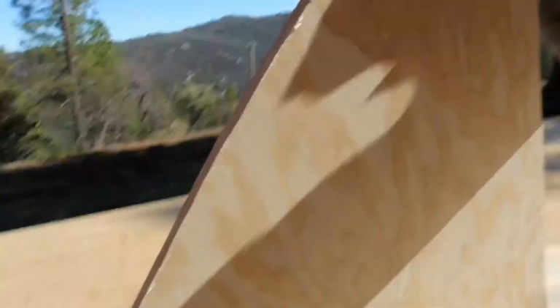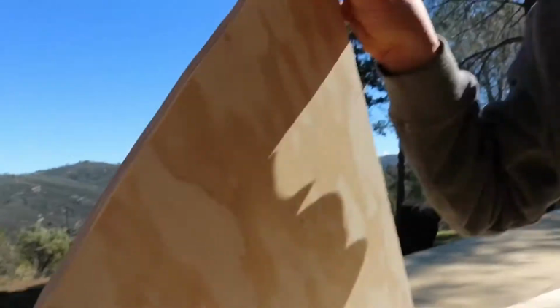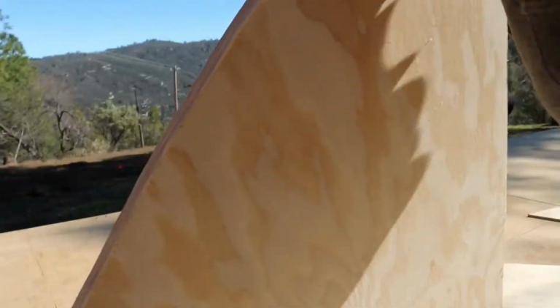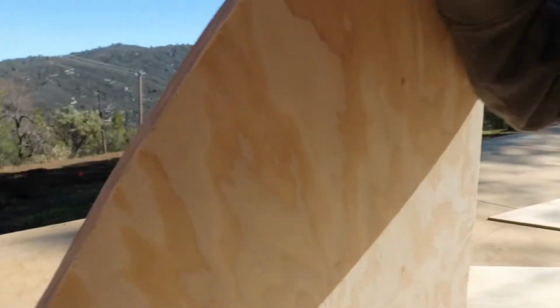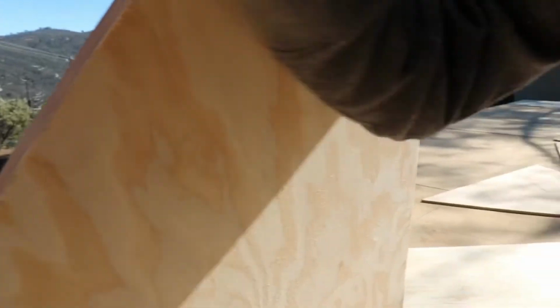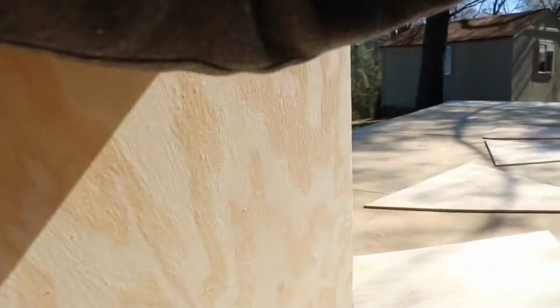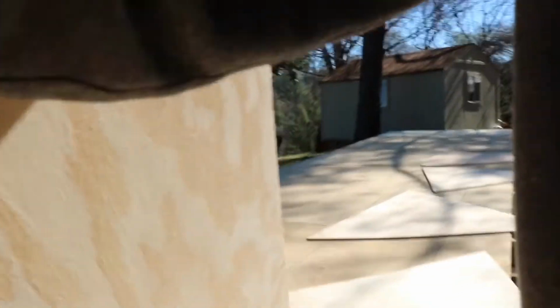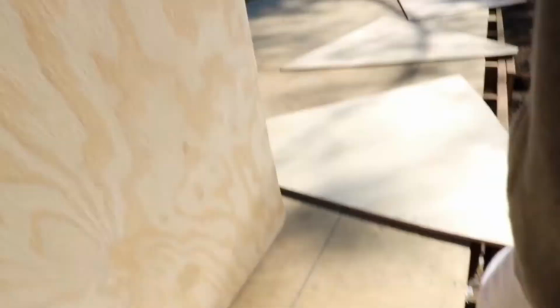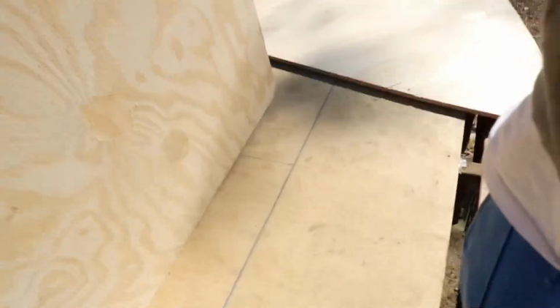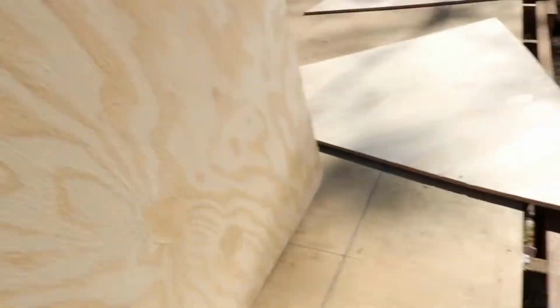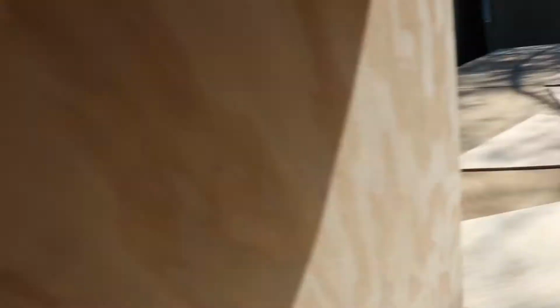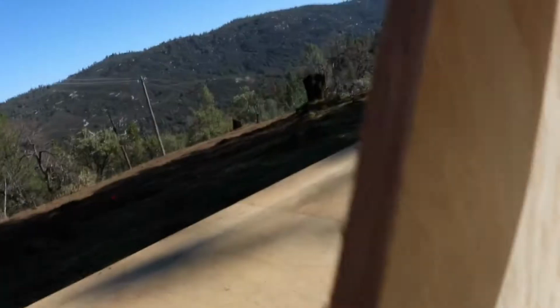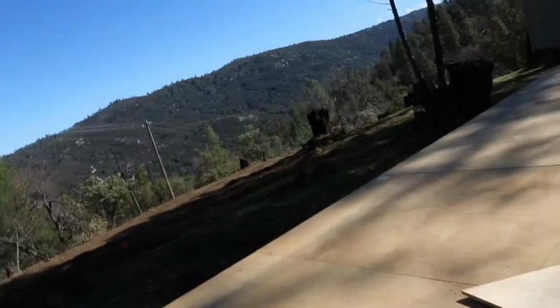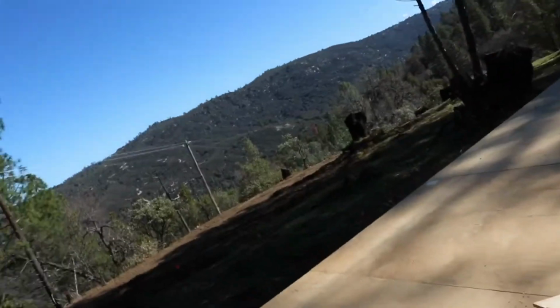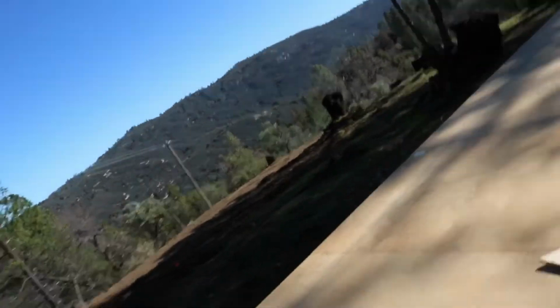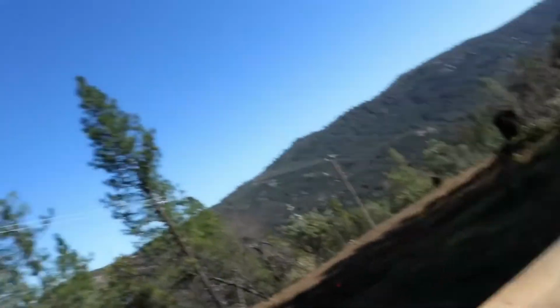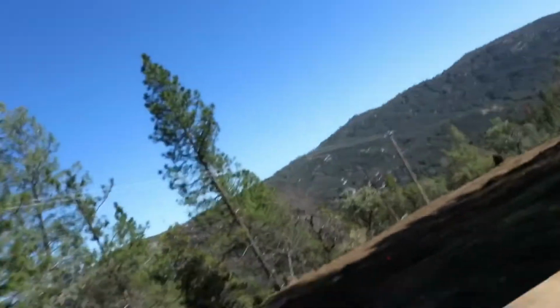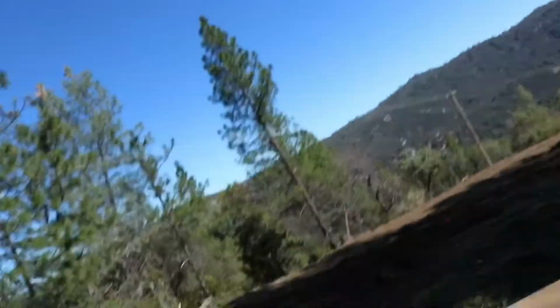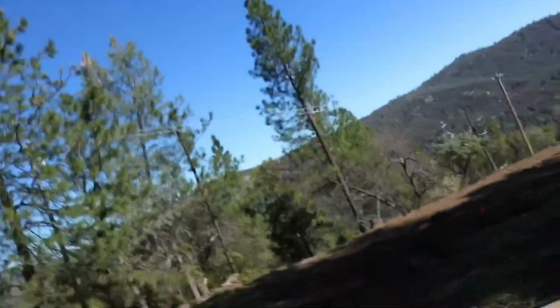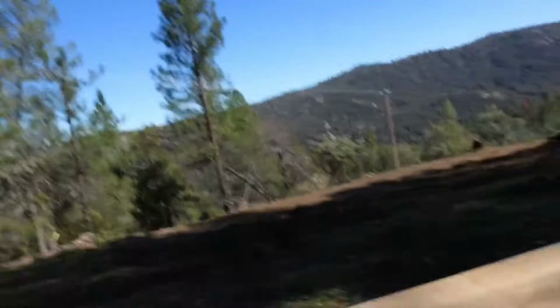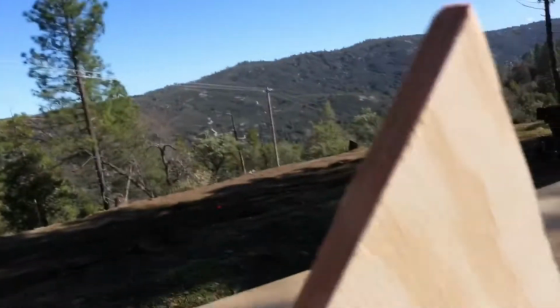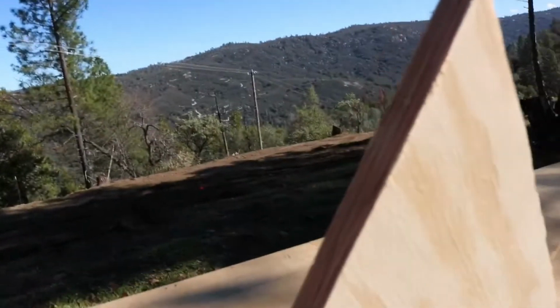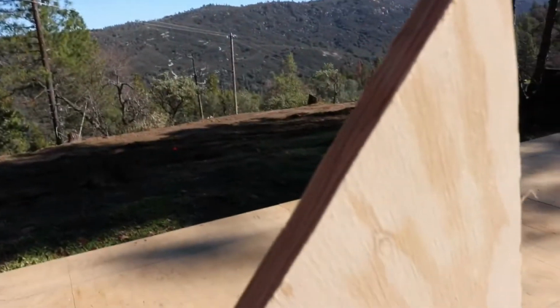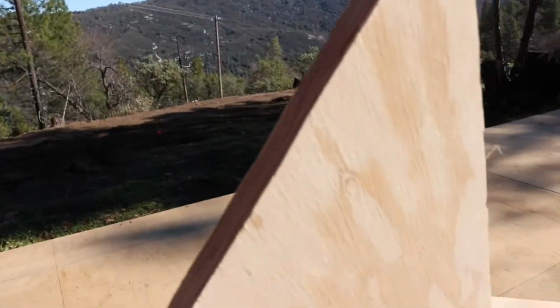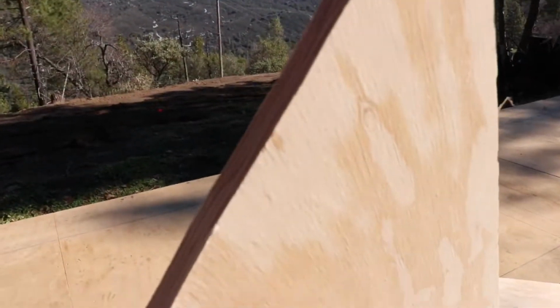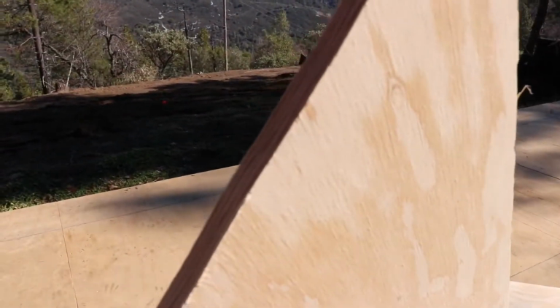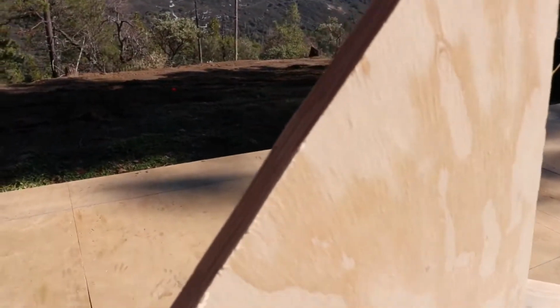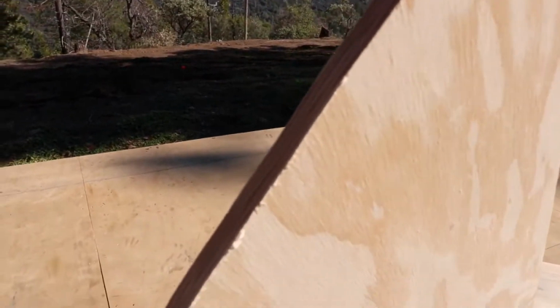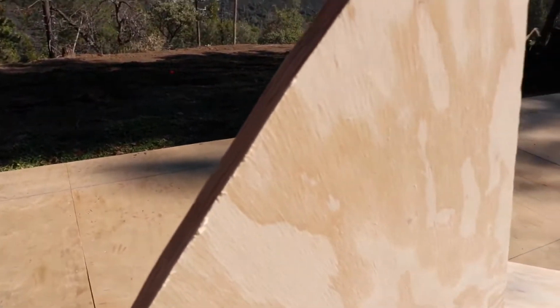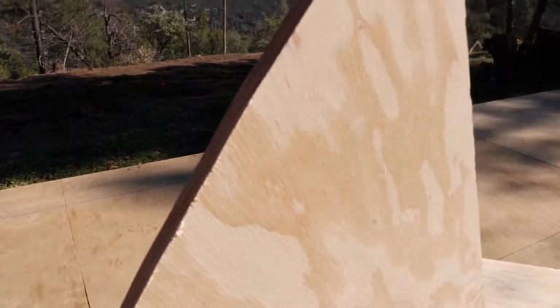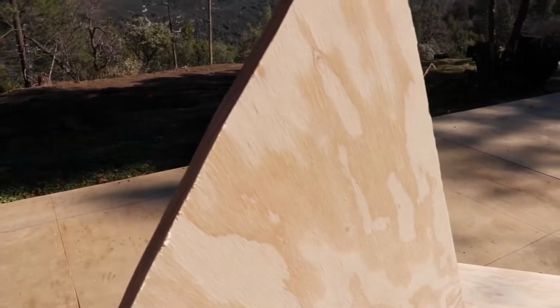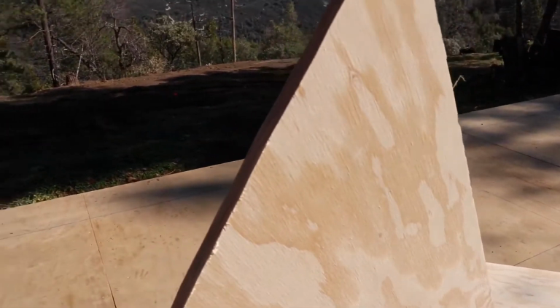So what we're trying to do here — let me get this in focus — trying to get these edges right here all nice and smooth.